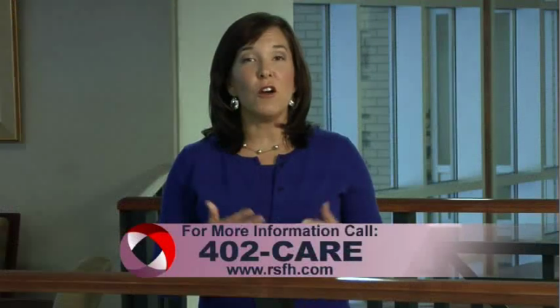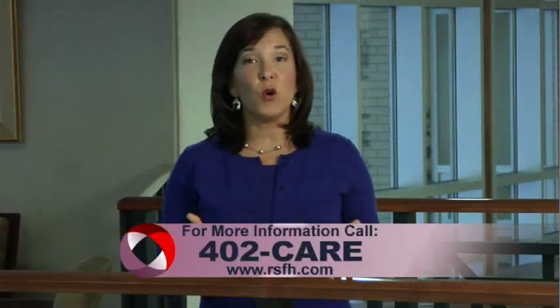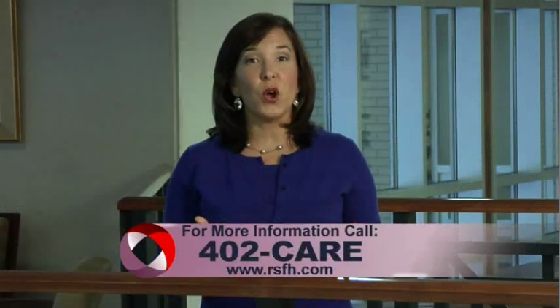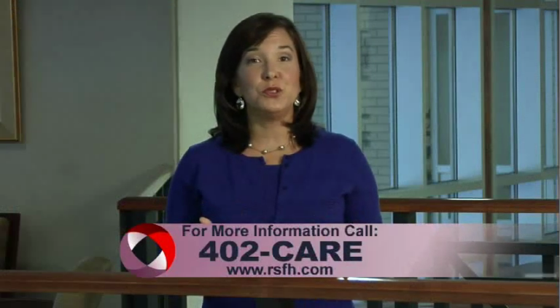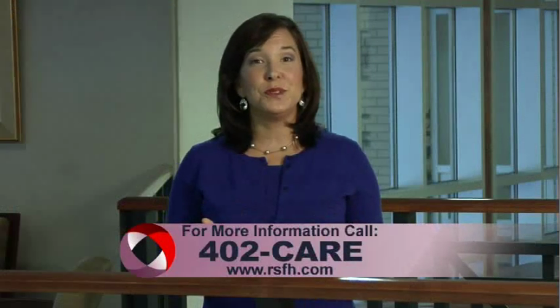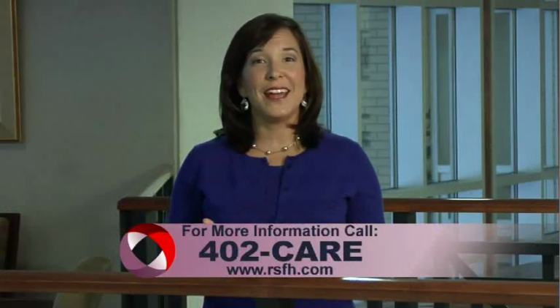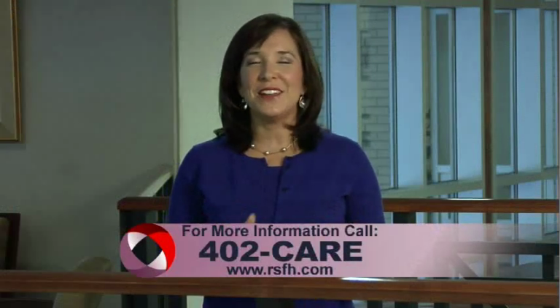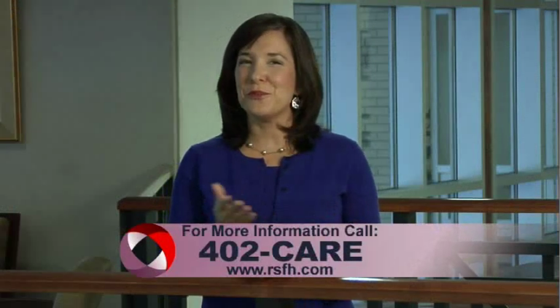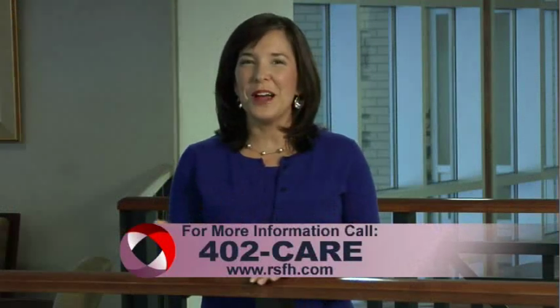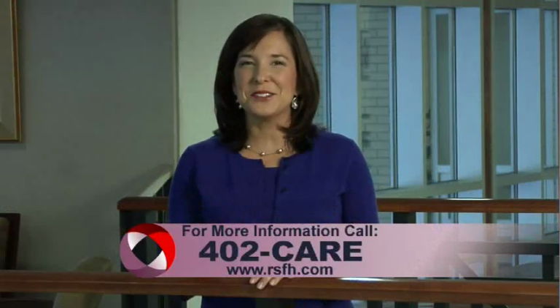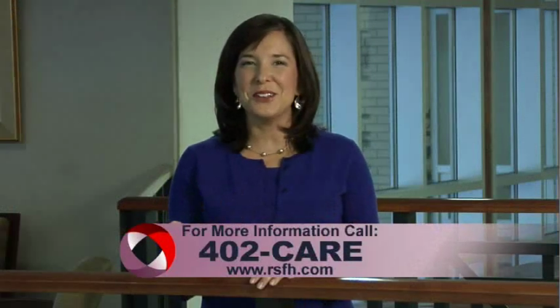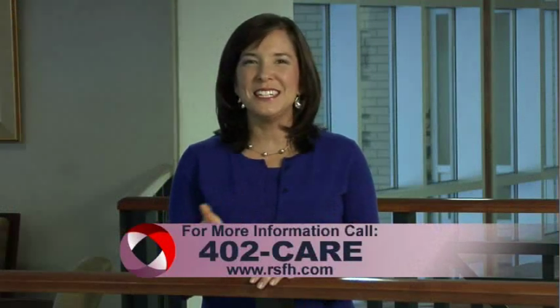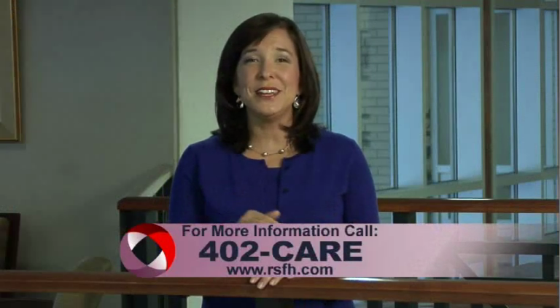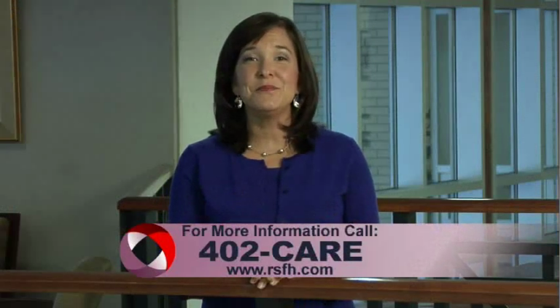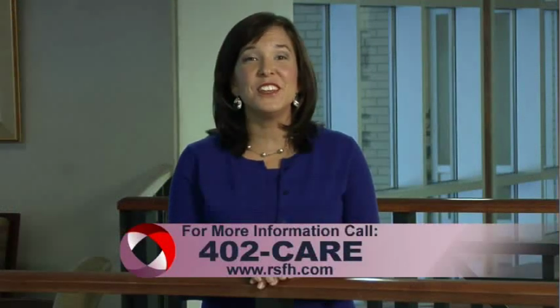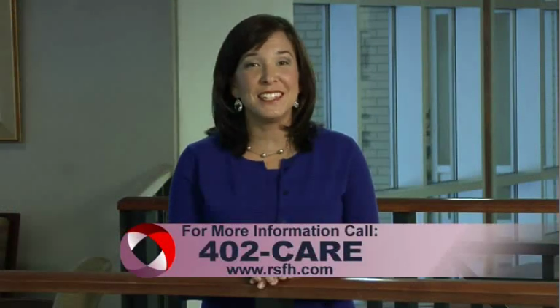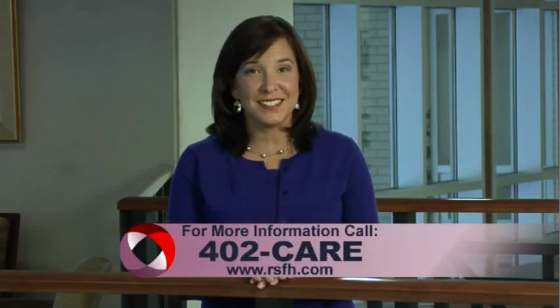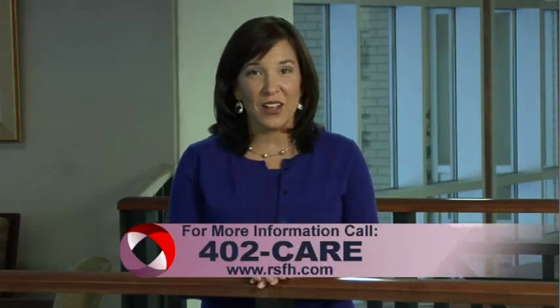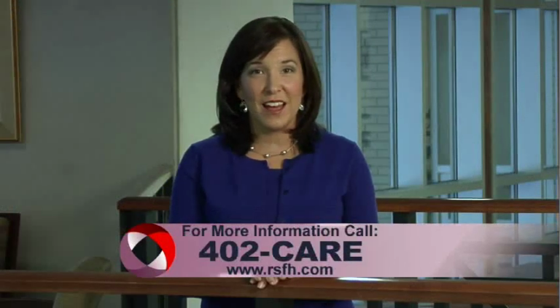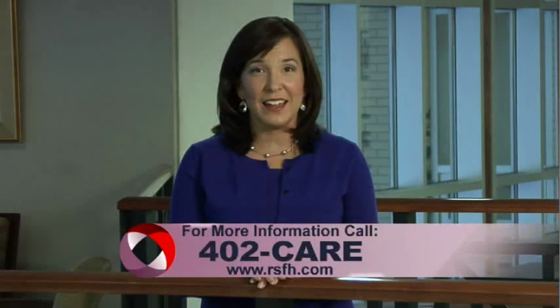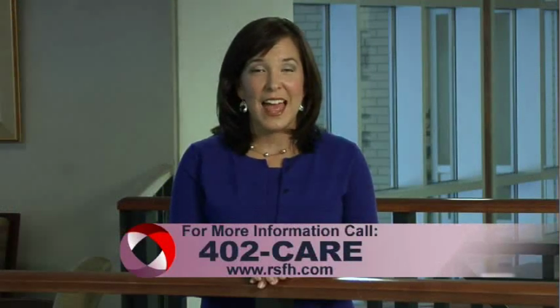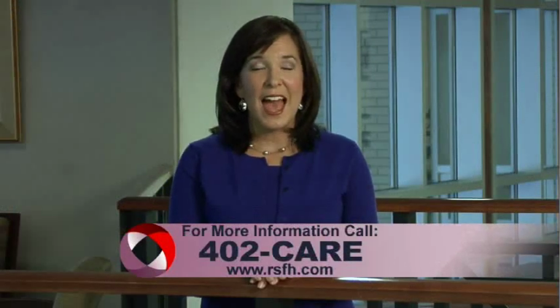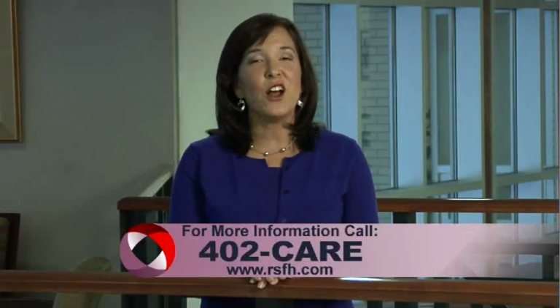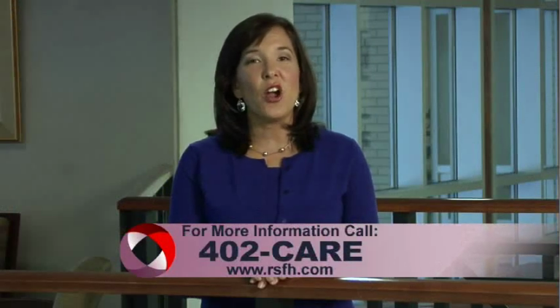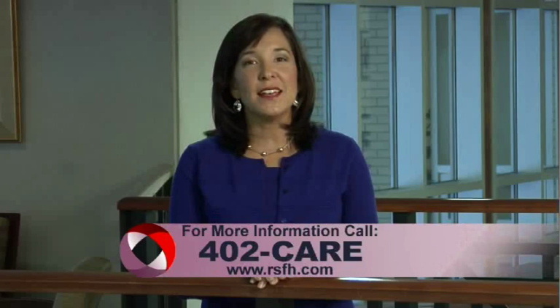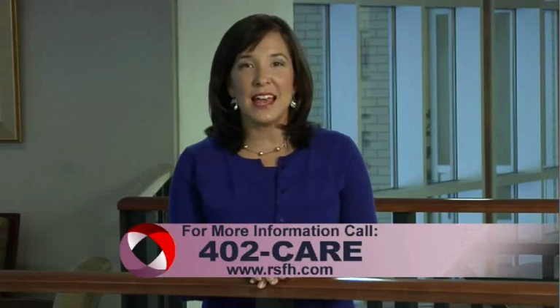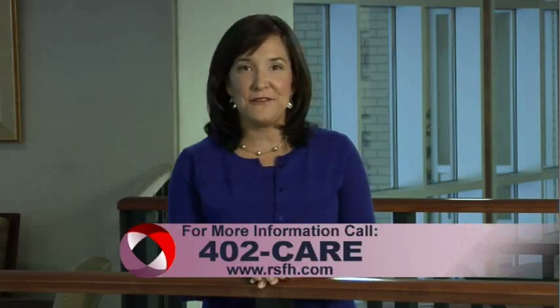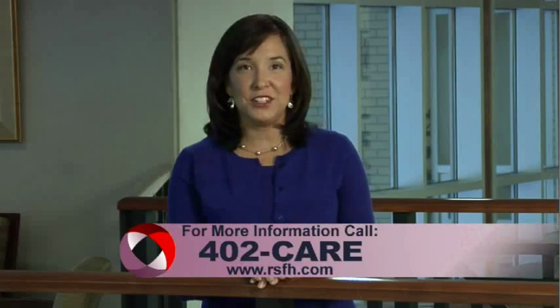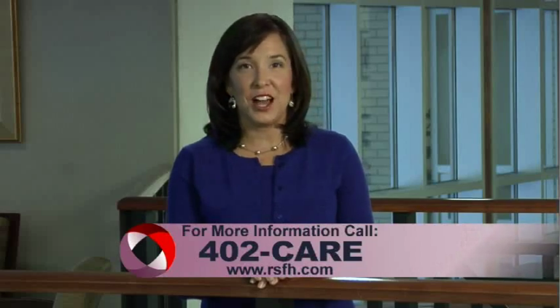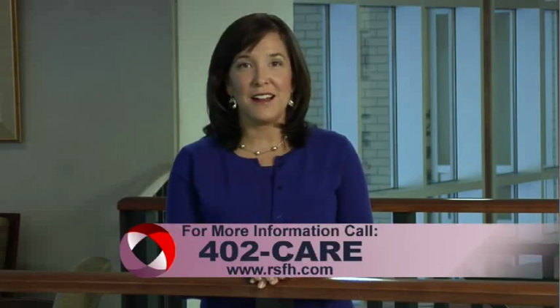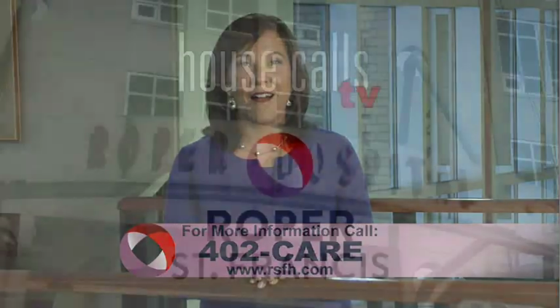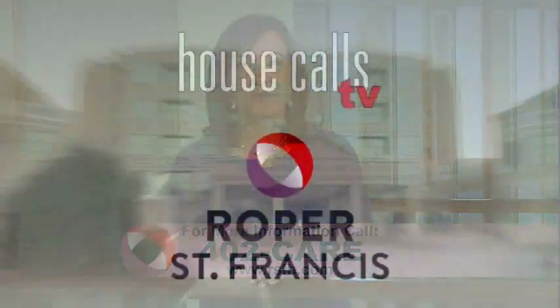For more information, call 402-CARE. And for more House Calls TV, visit us online at rsfh.com.